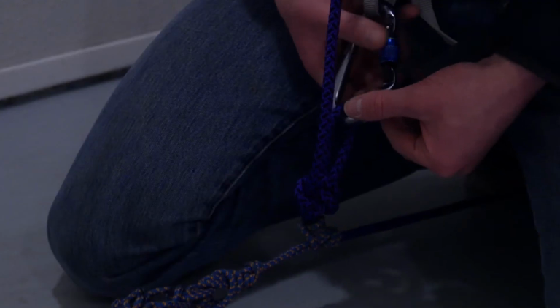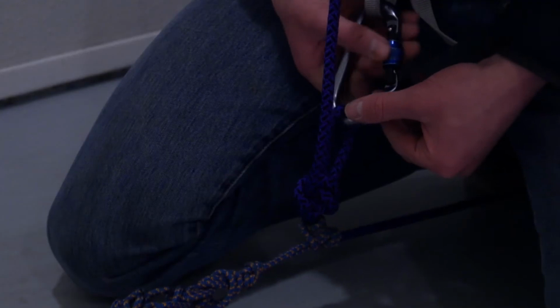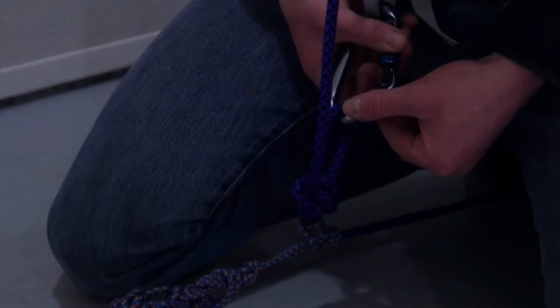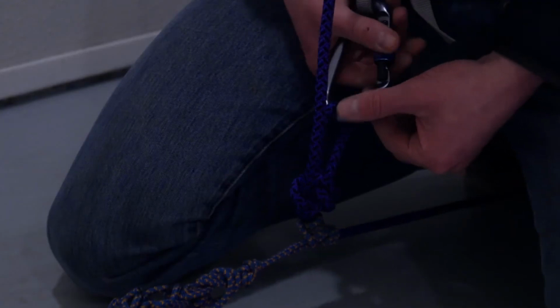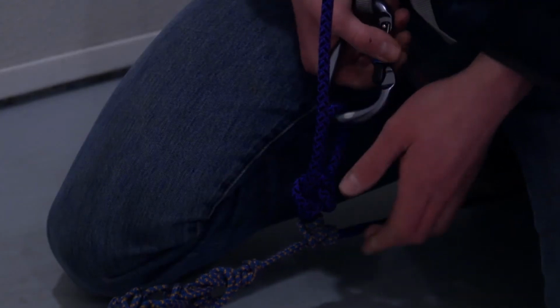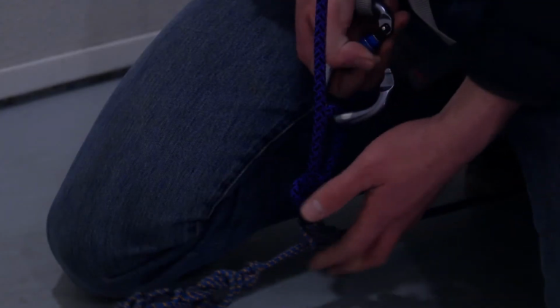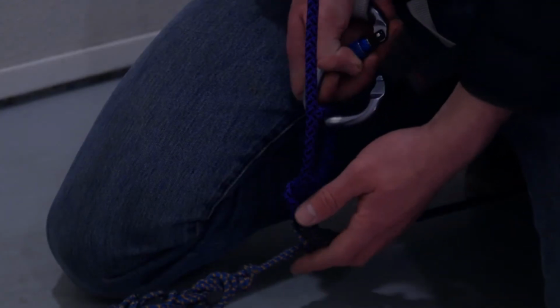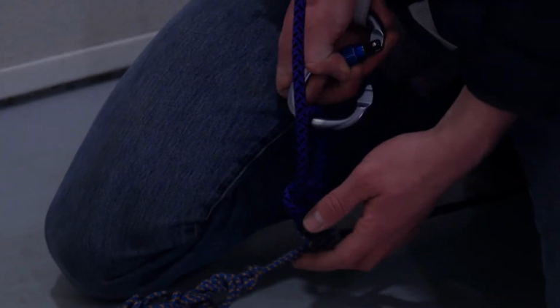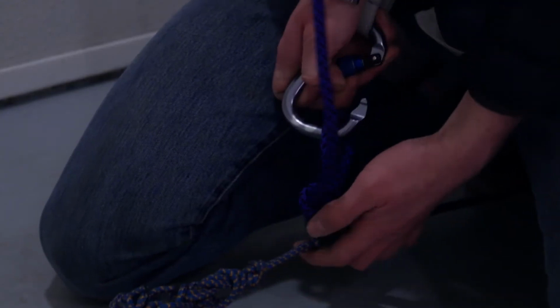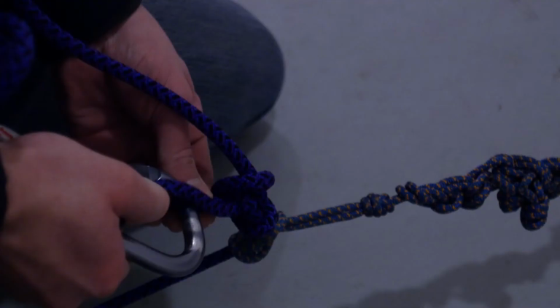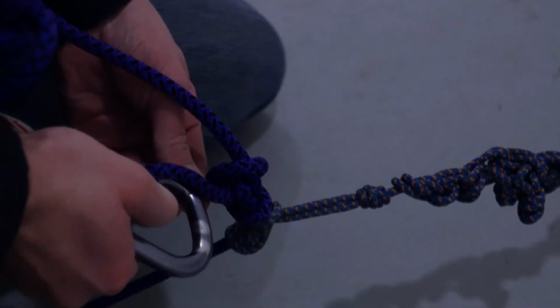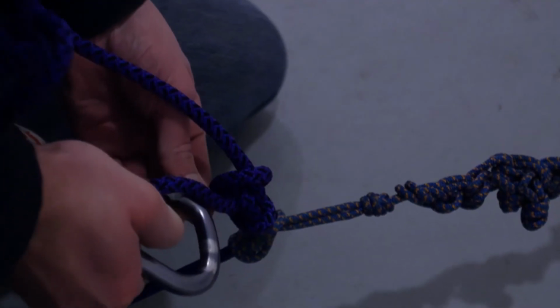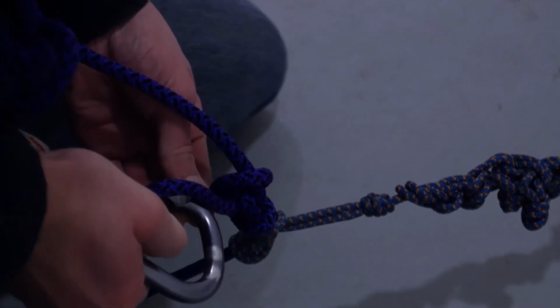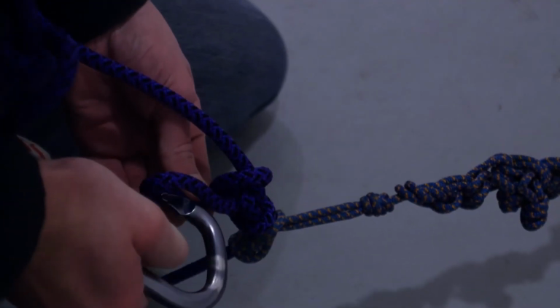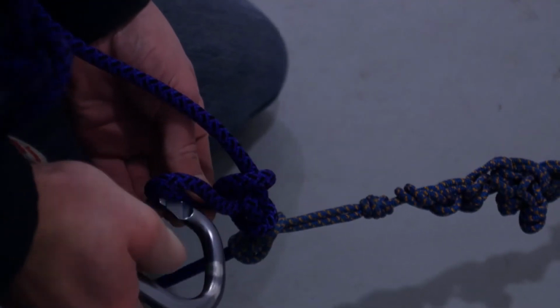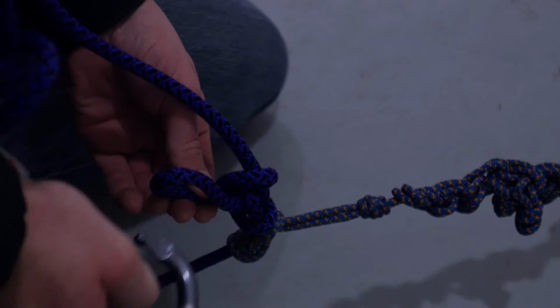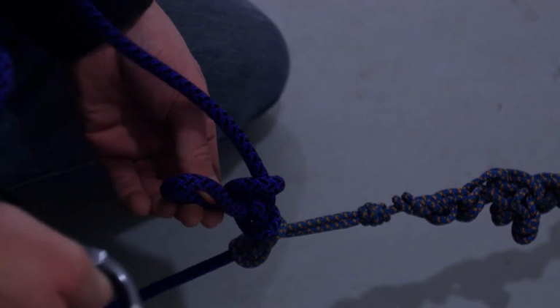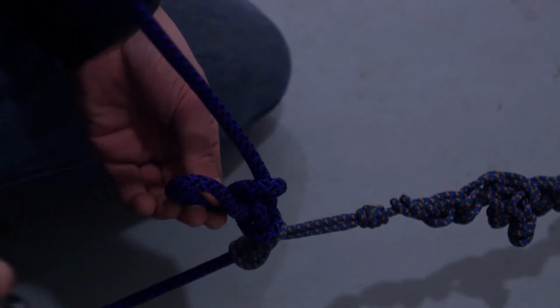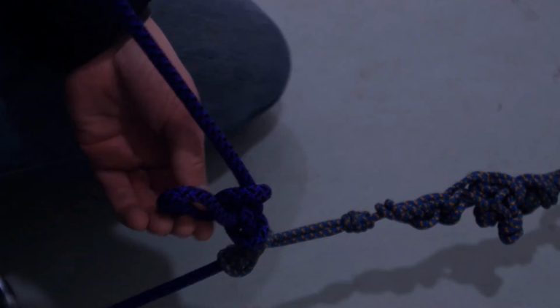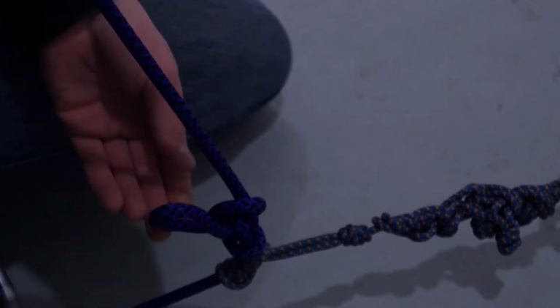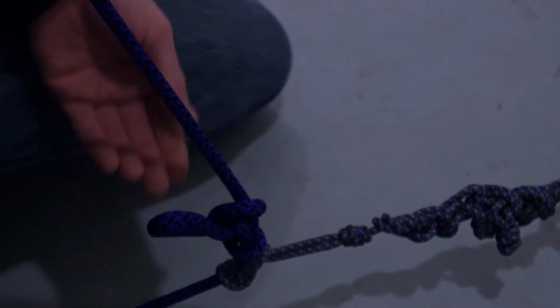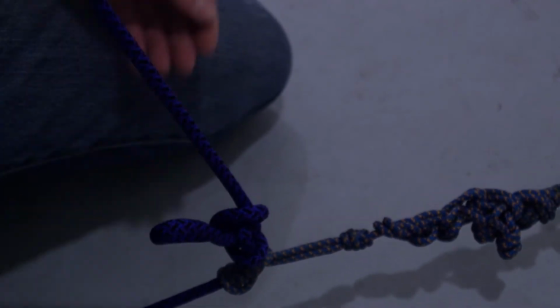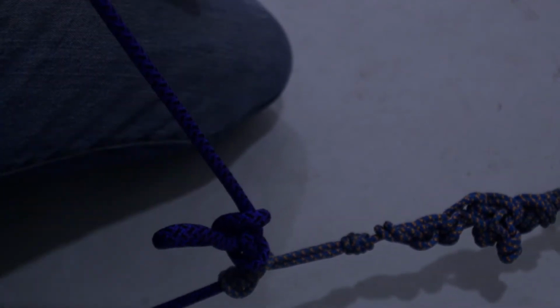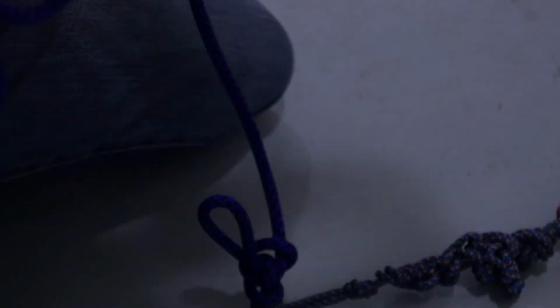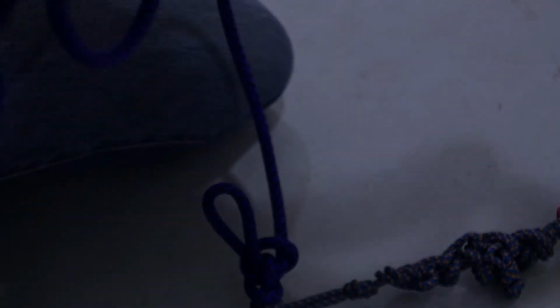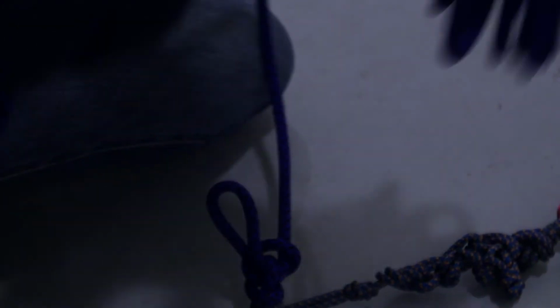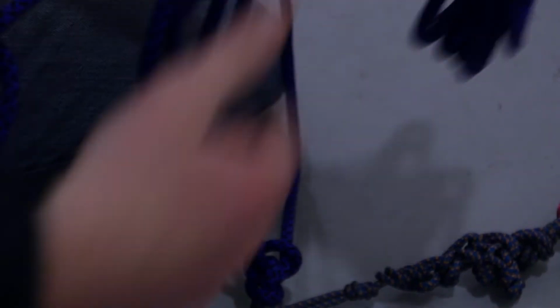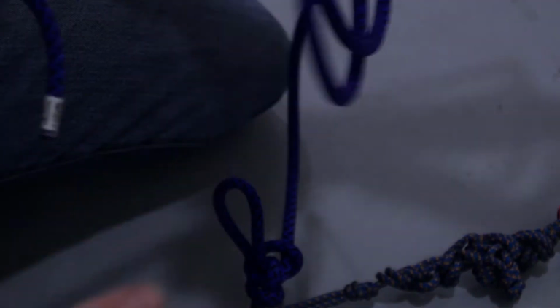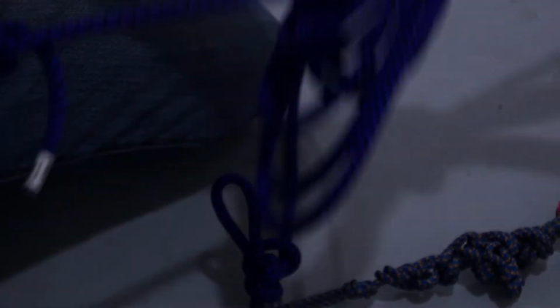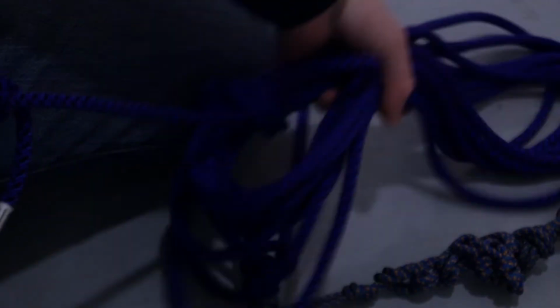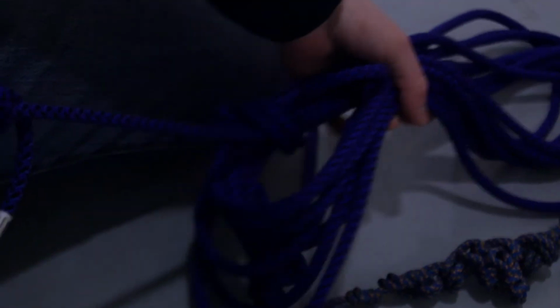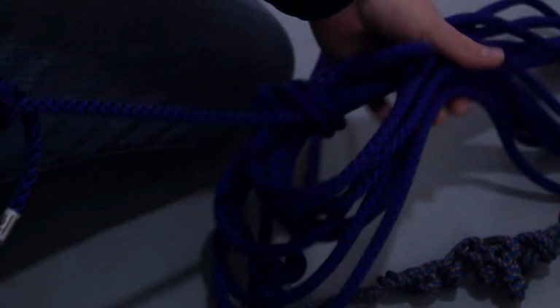Once the weight is off your harness, you can unclip from your tie-in point, carefully set down your spare rescue coils, and escape the system.